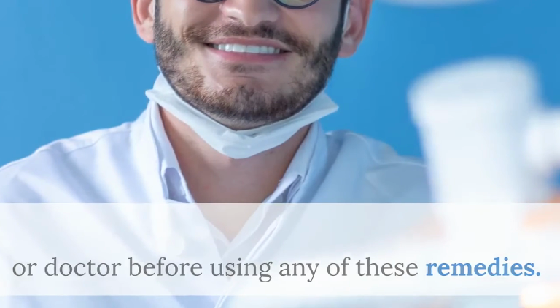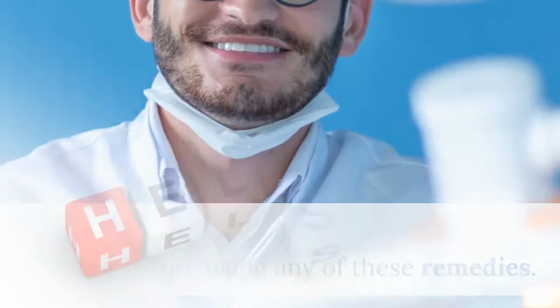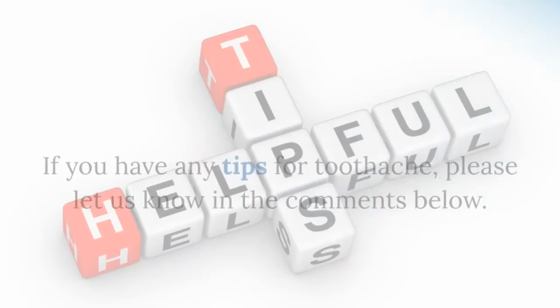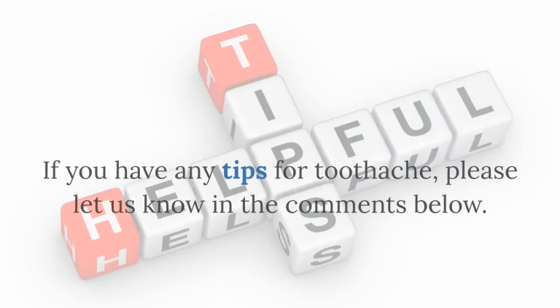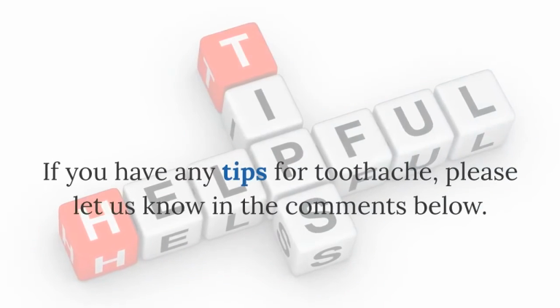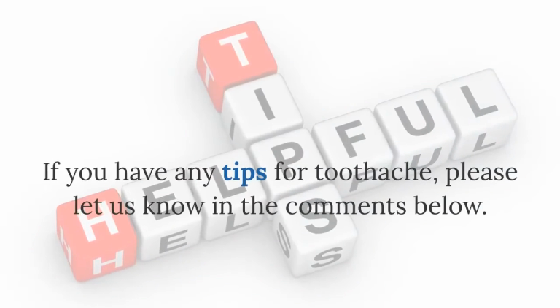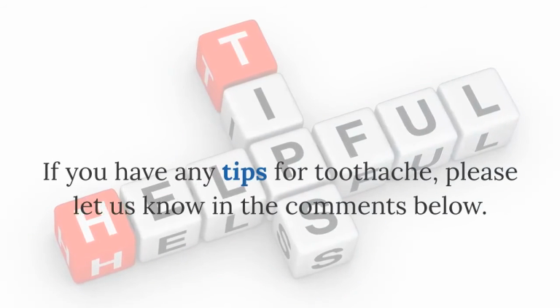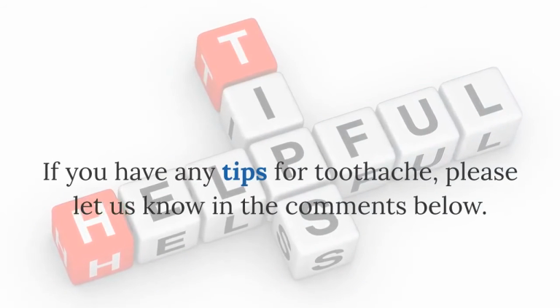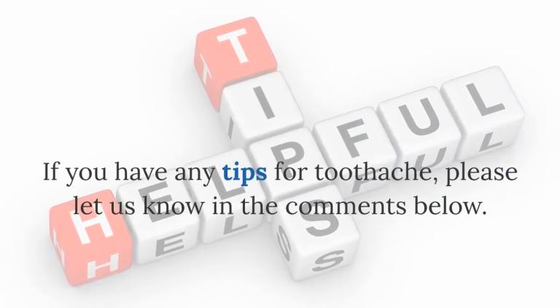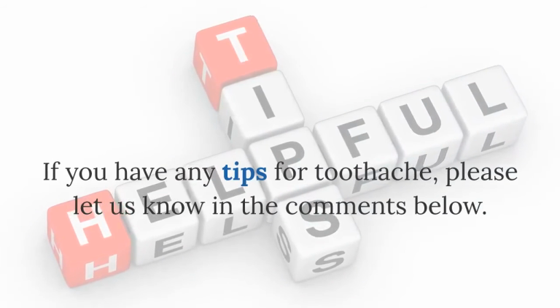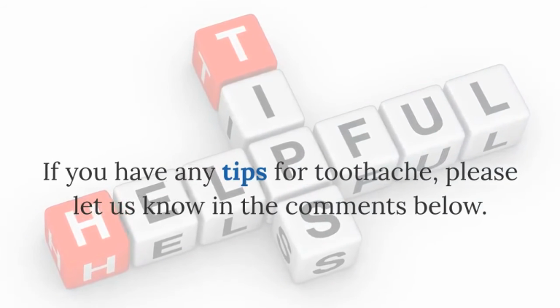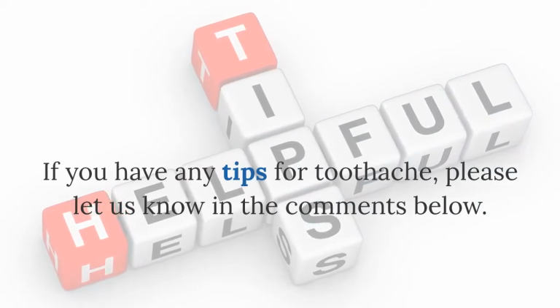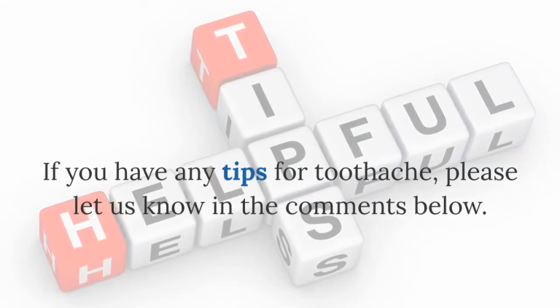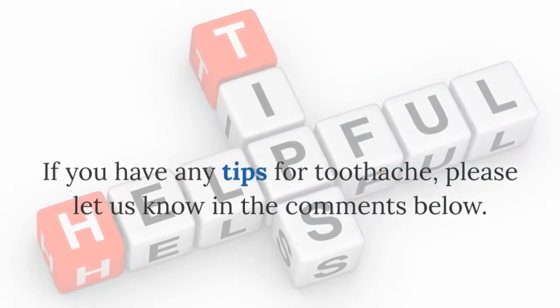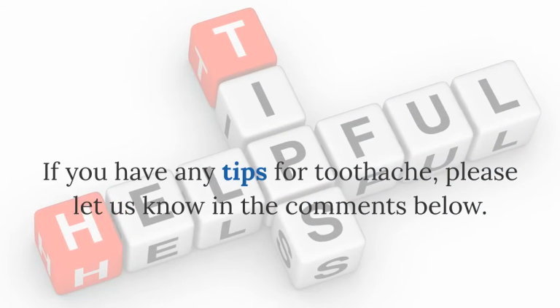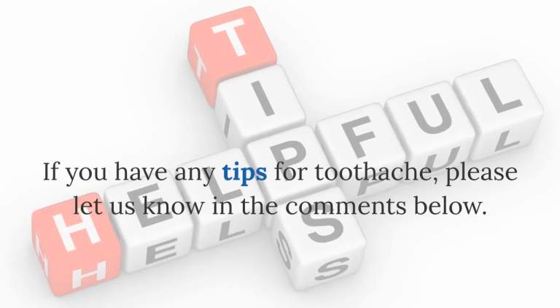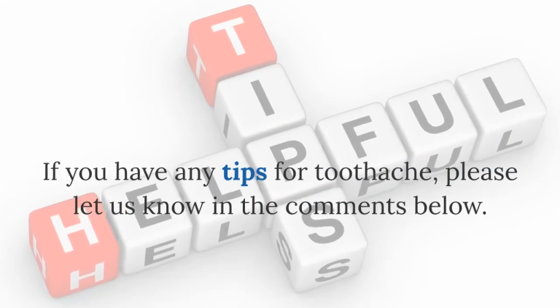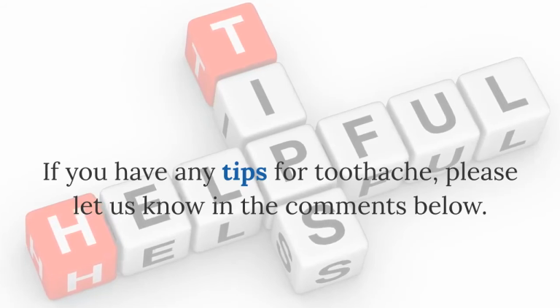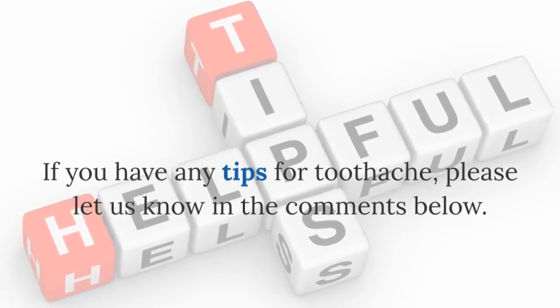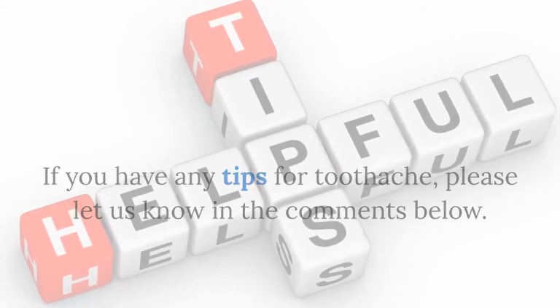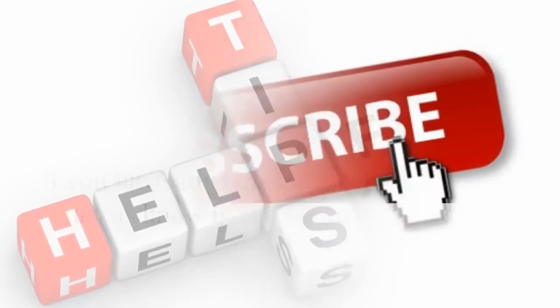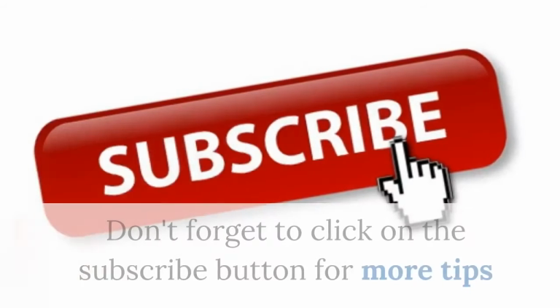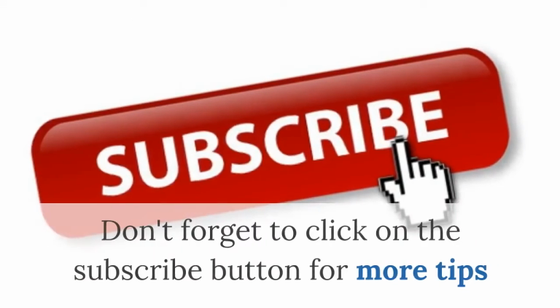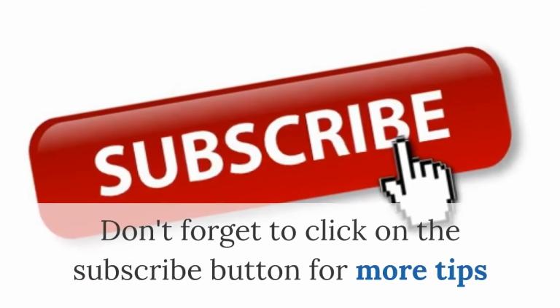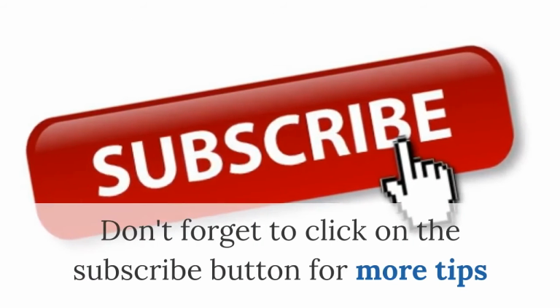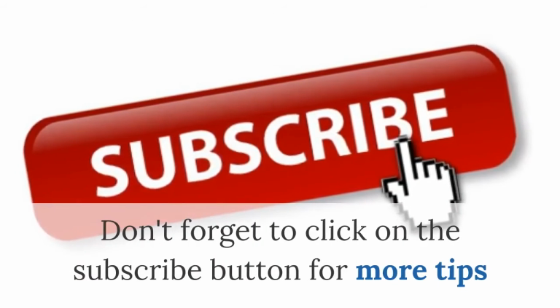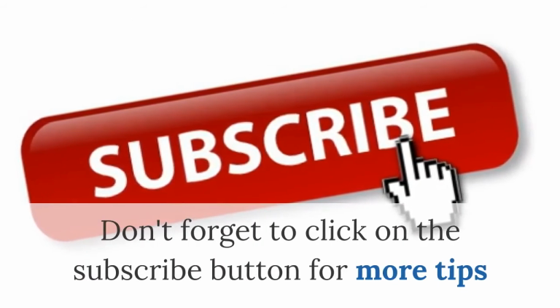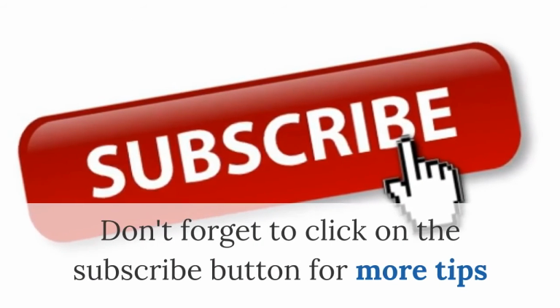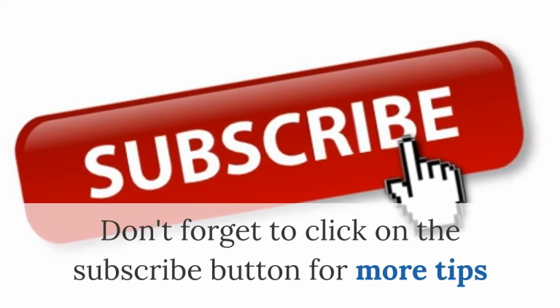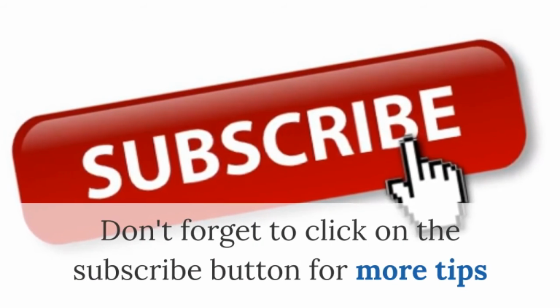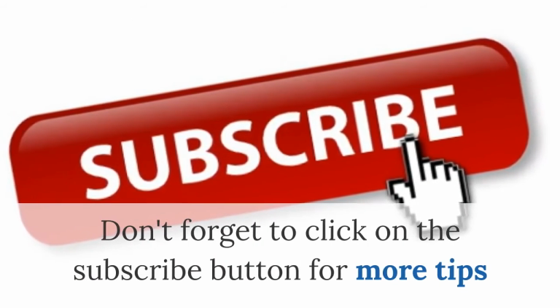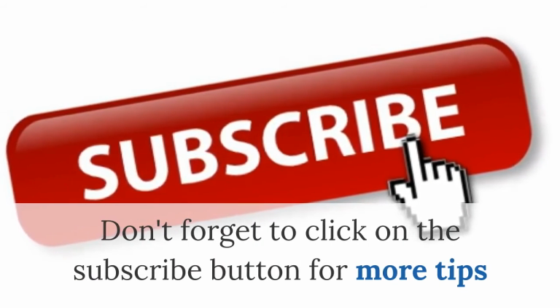If you have any tips for toothache, please let us know in the comments below. Don't forget to click on the subscribe button for more tips.